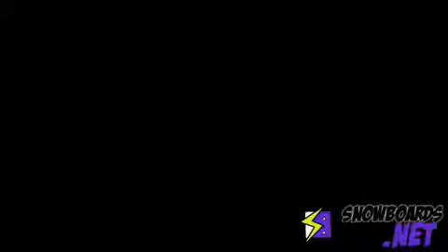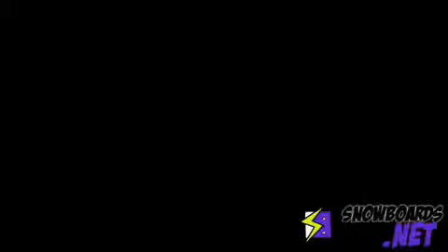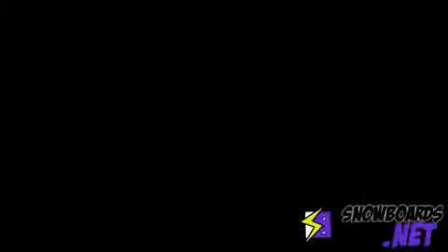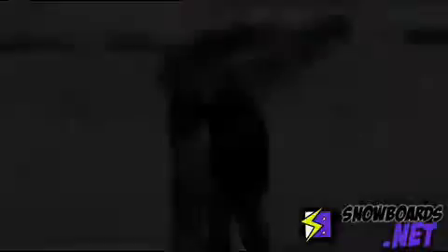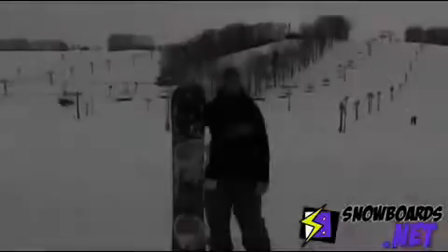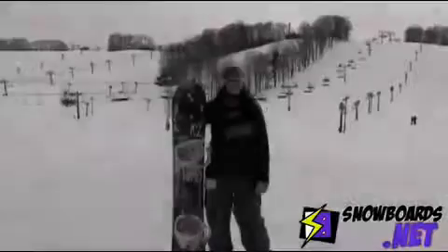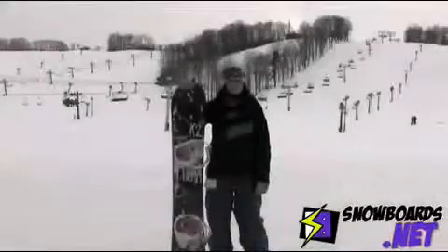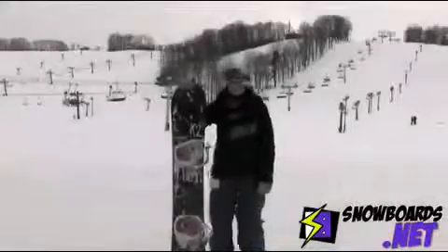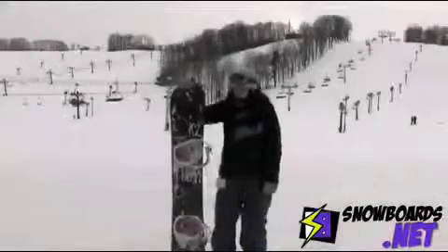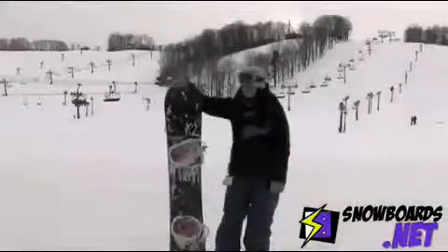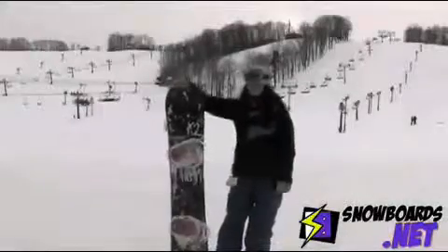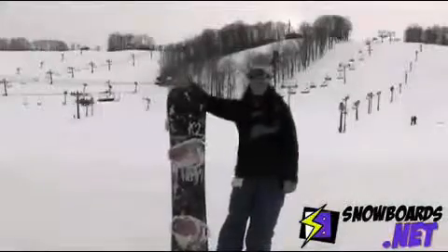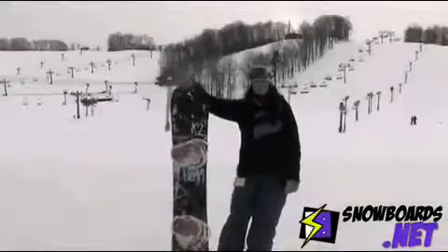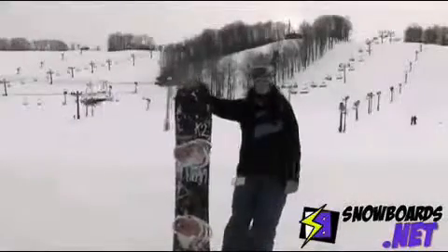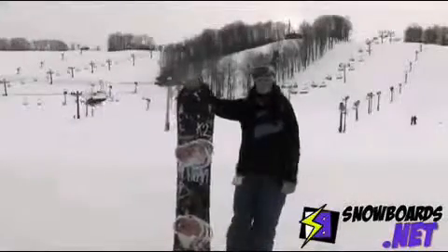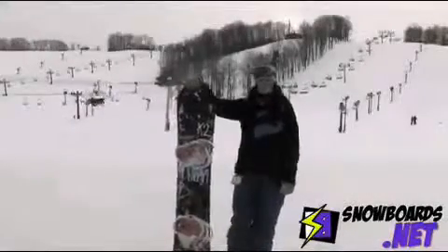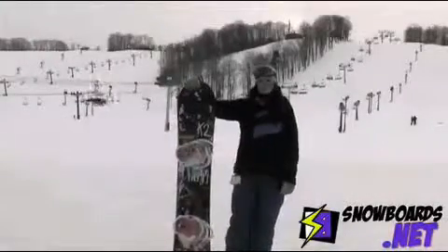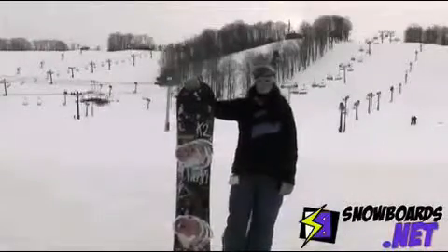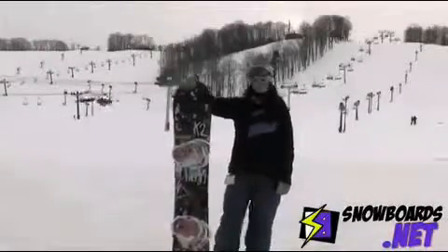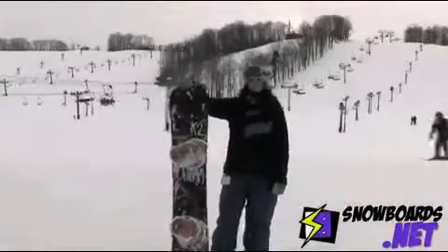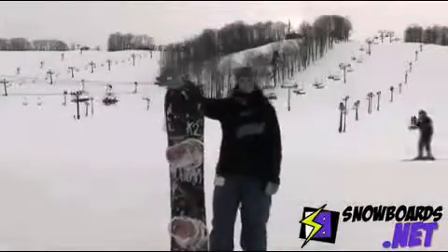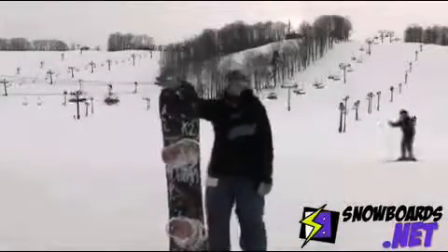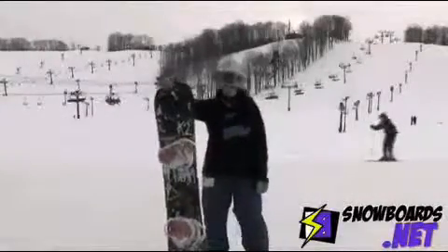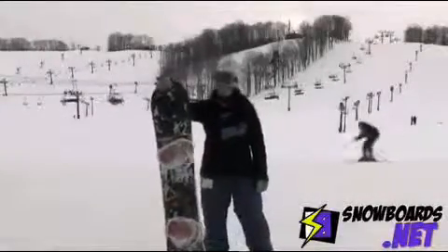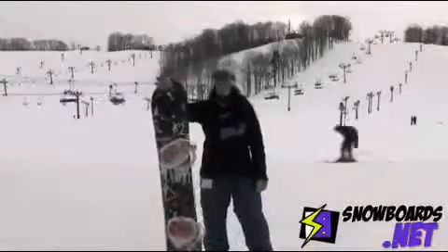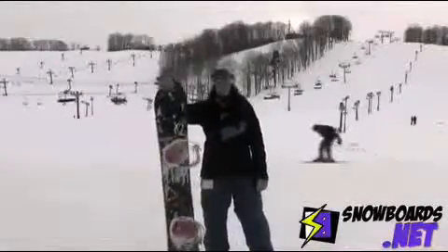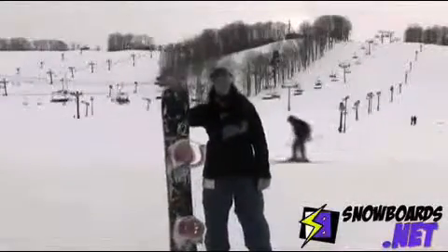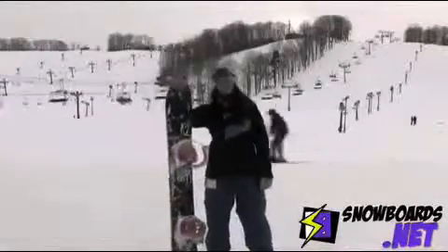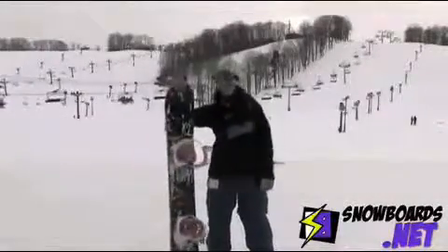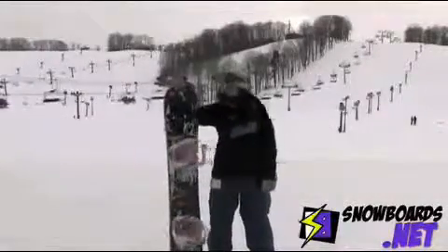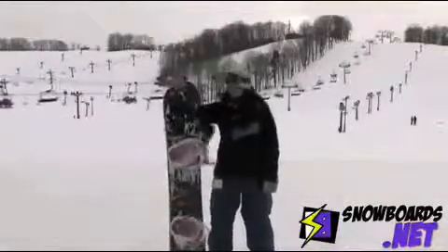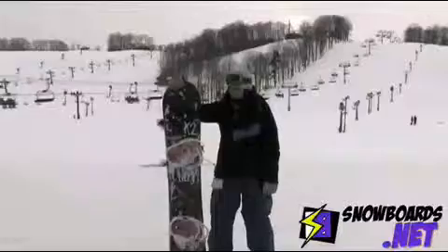Hi, I'm Jenna. I just got off the K2 Turbo Dream. I'd give this board 4 out of 5 stars.